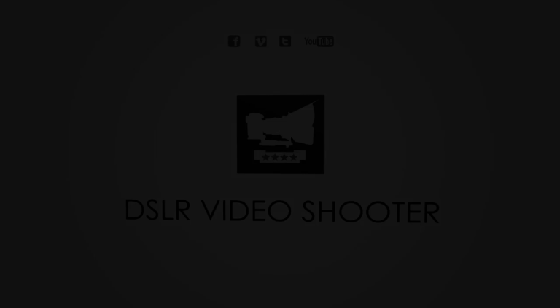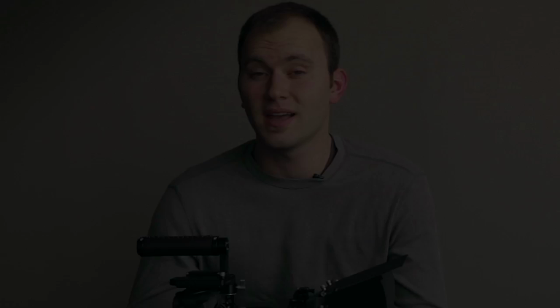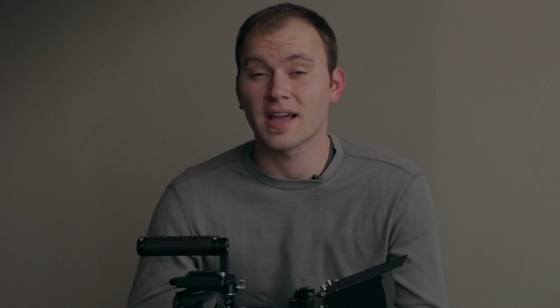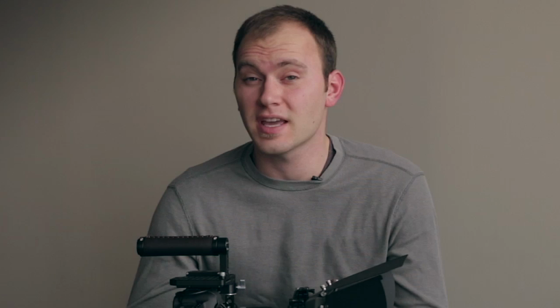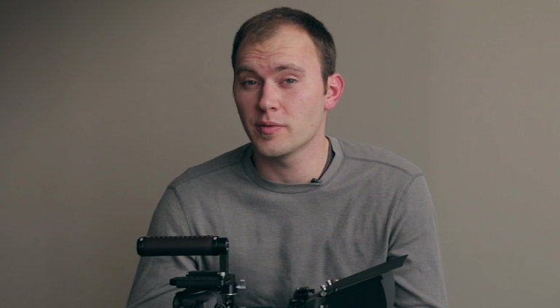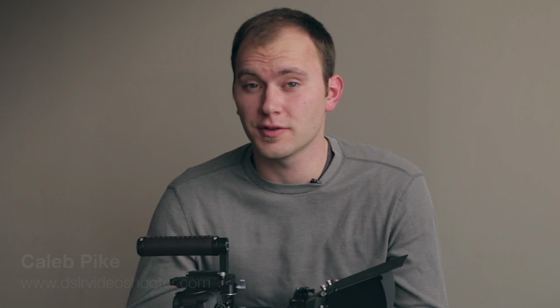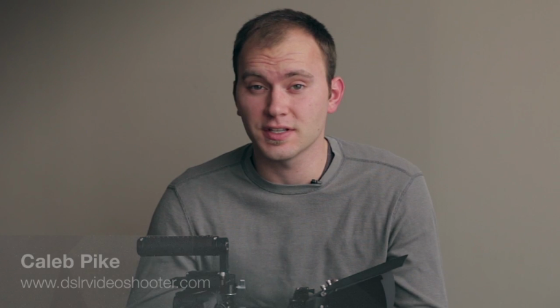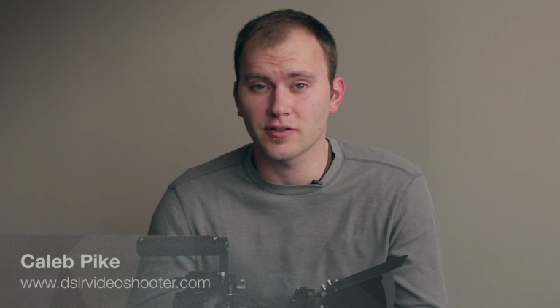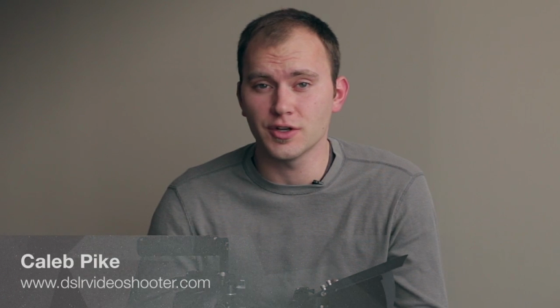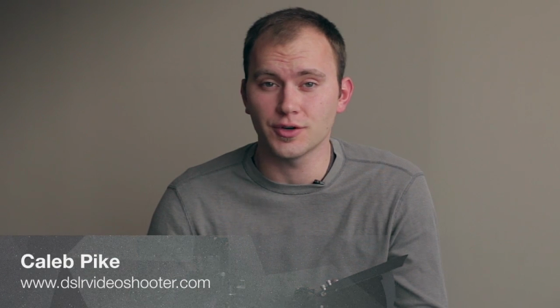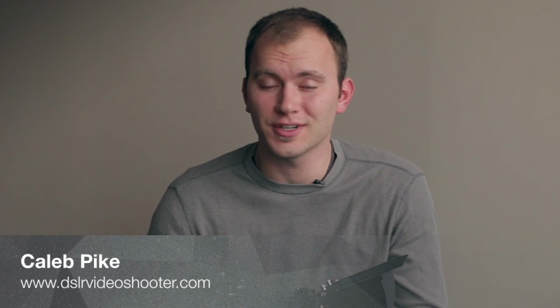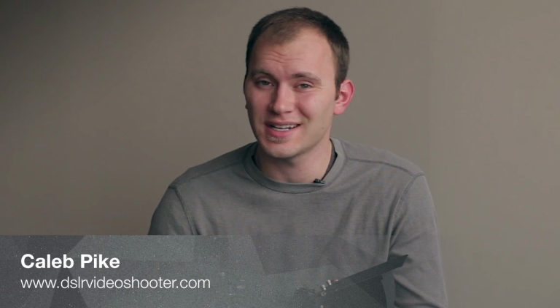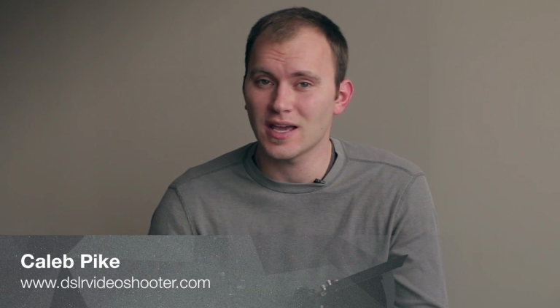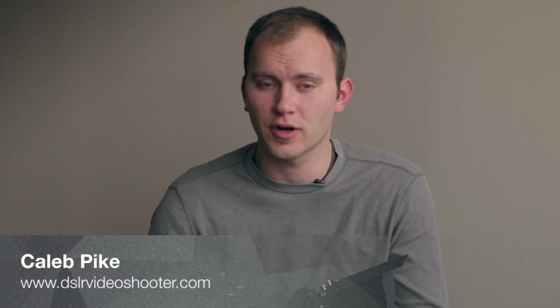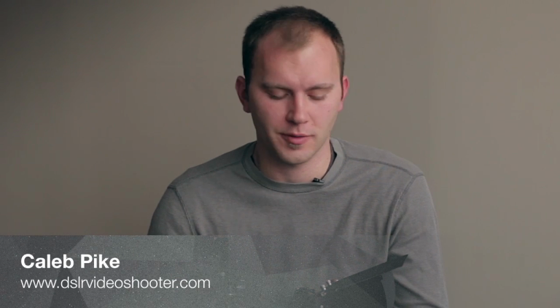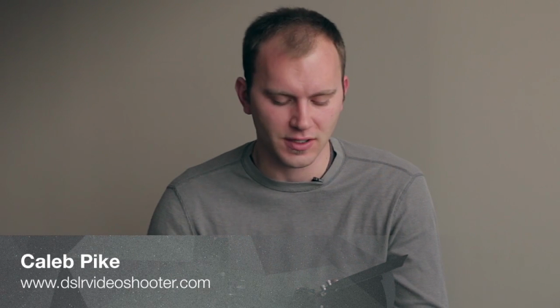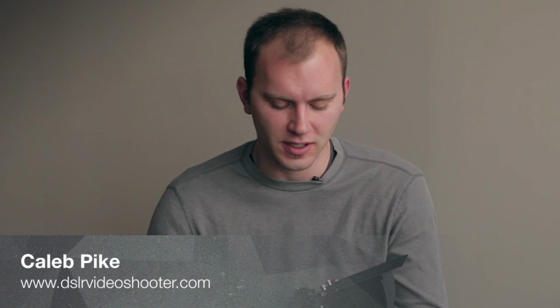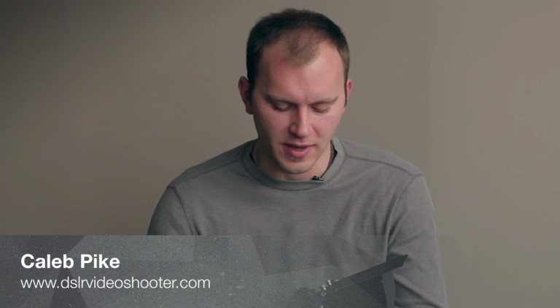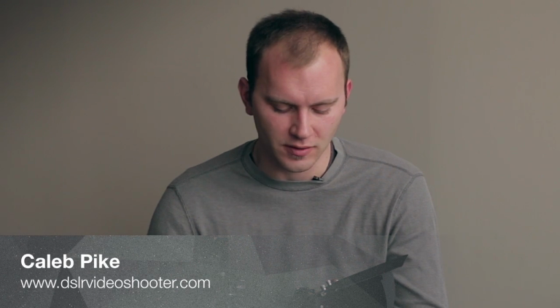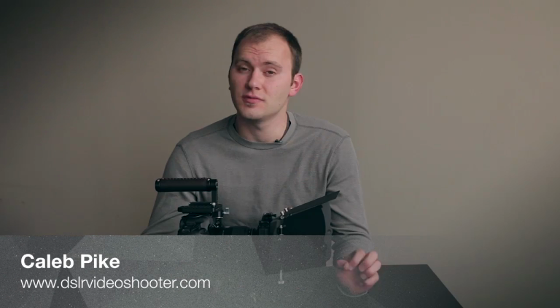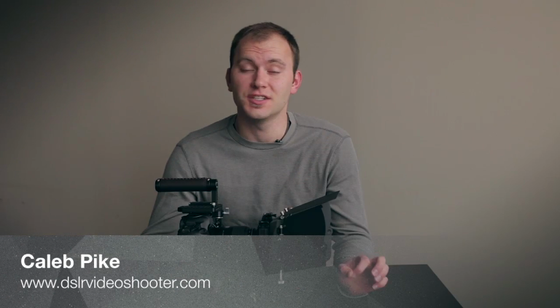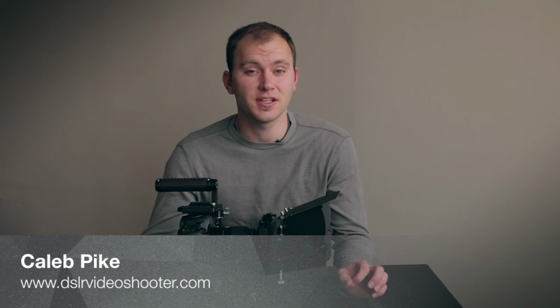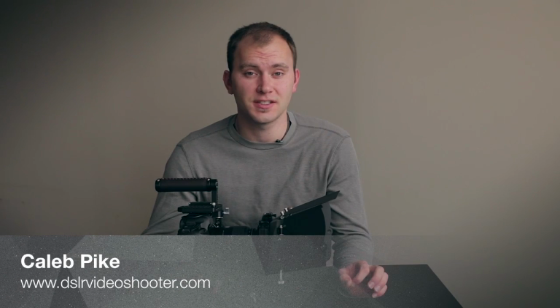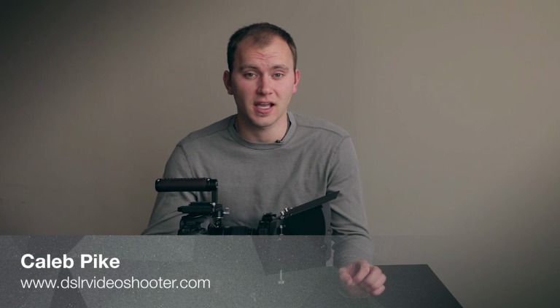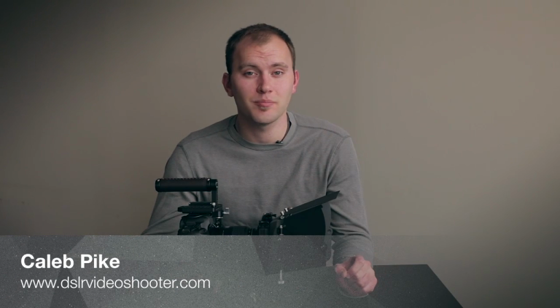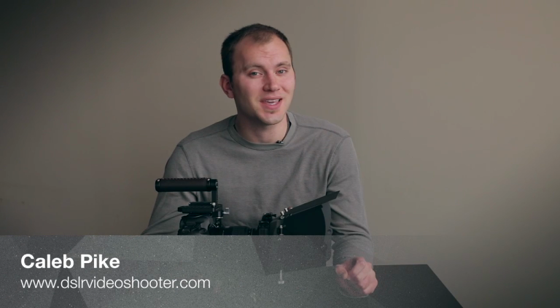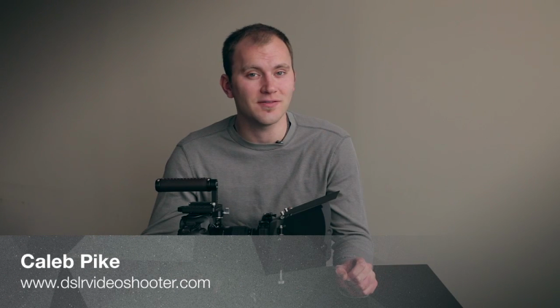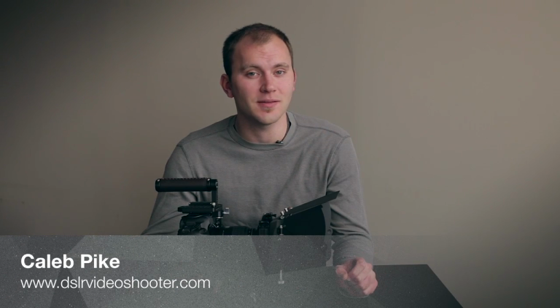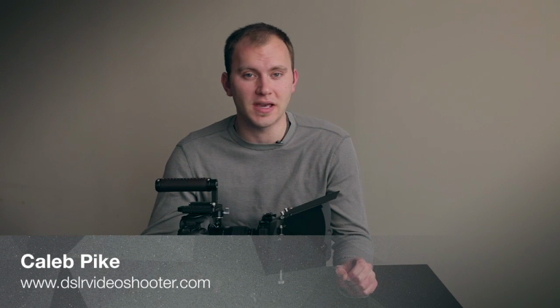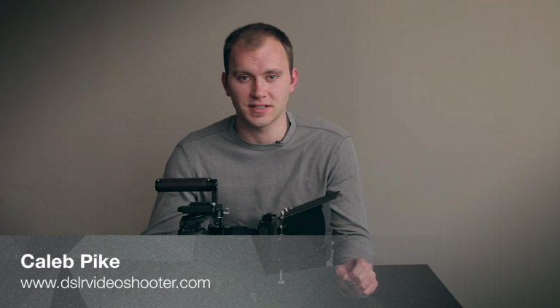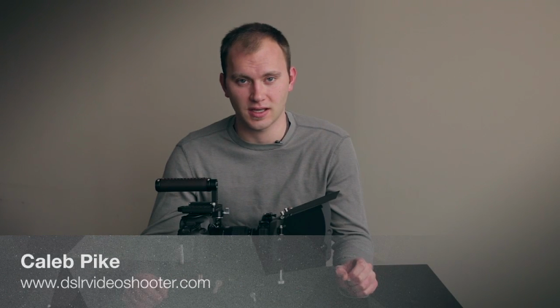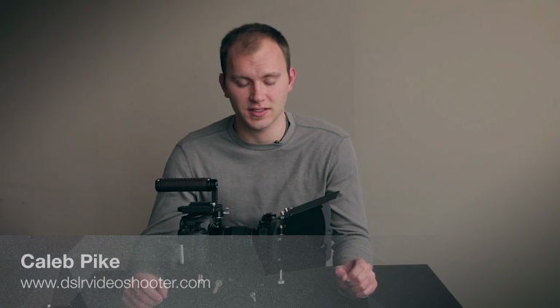Hey guys, Caleb Greer with DSLR Video Shooter. Today we are going to be talking about the Genustech PV Basic Kit.